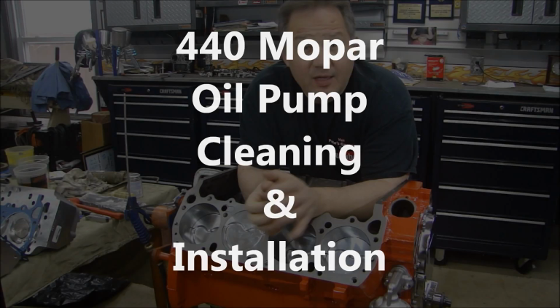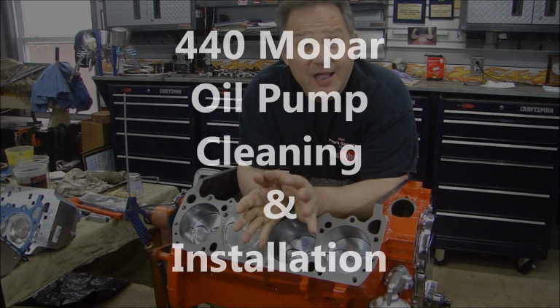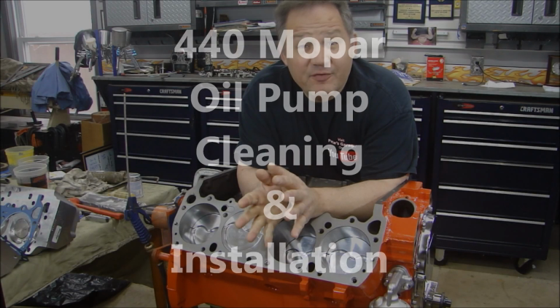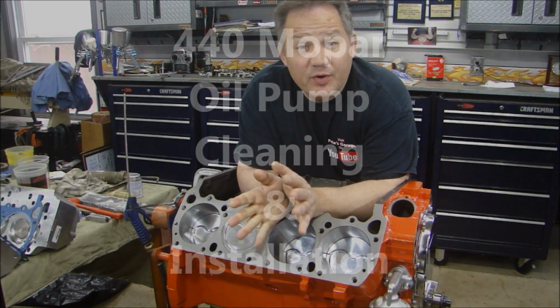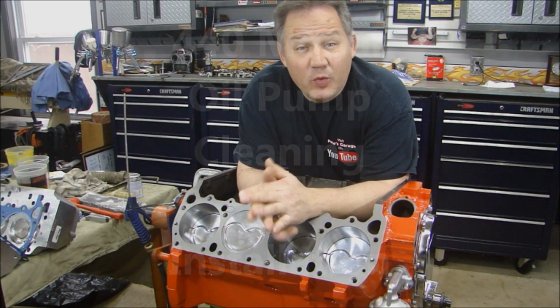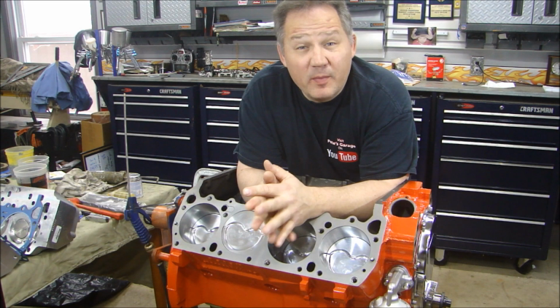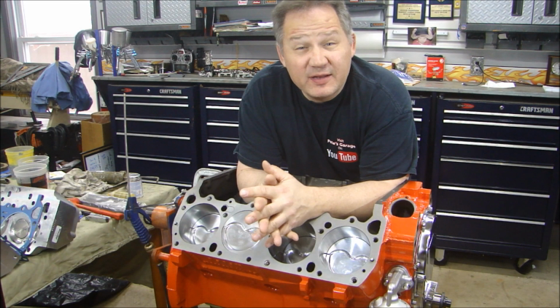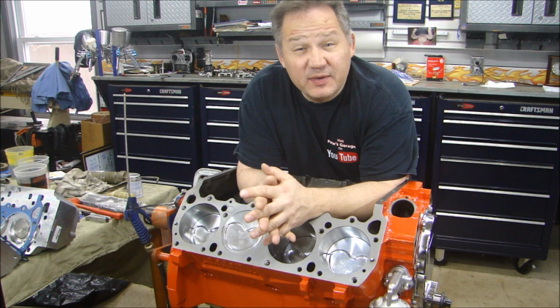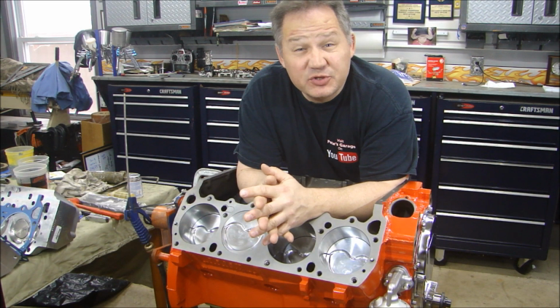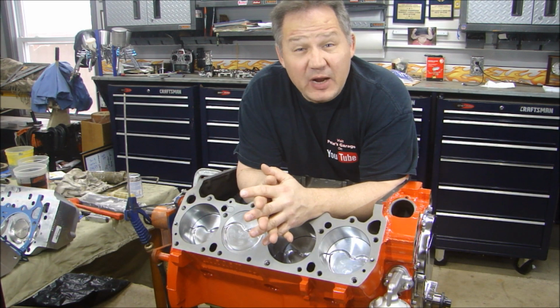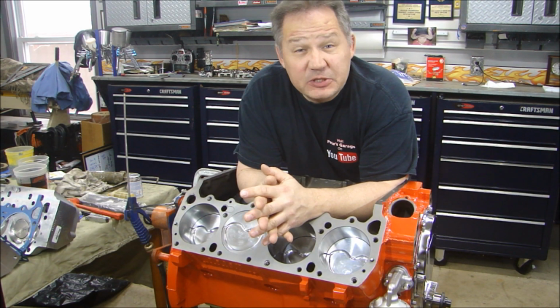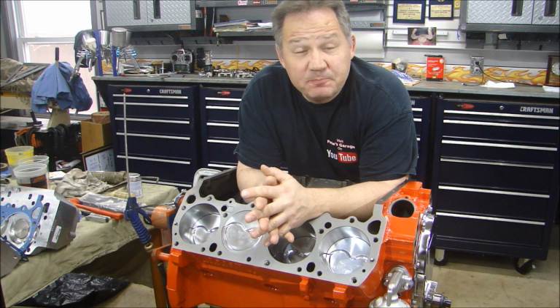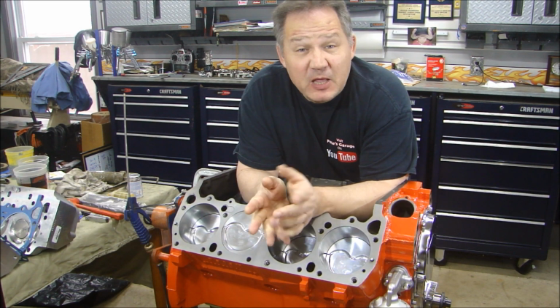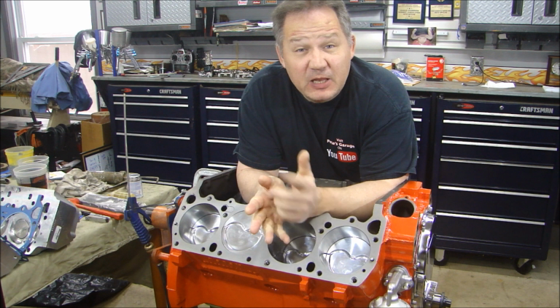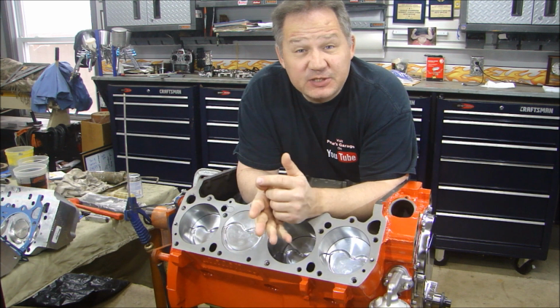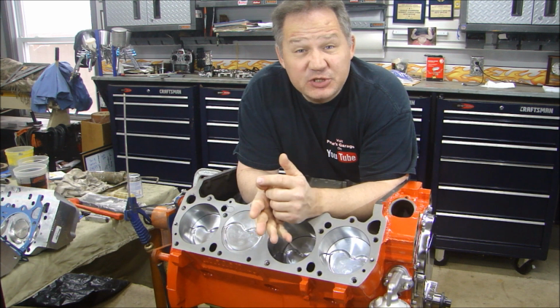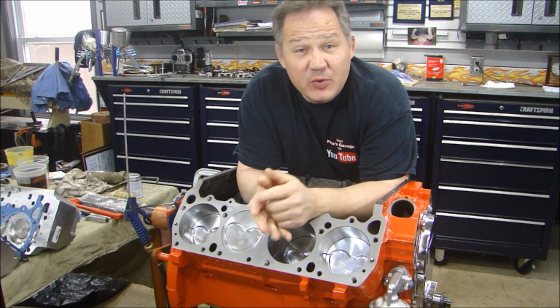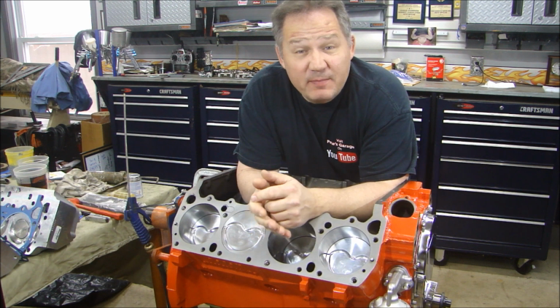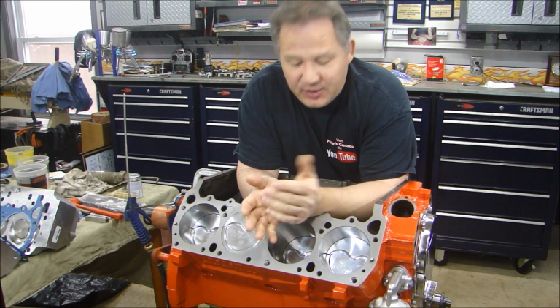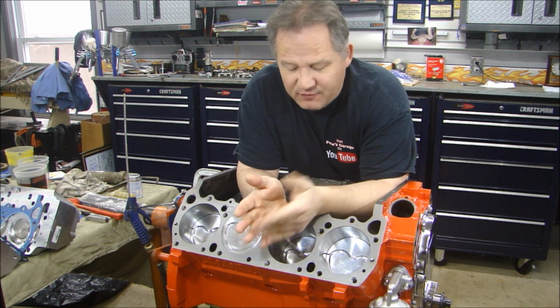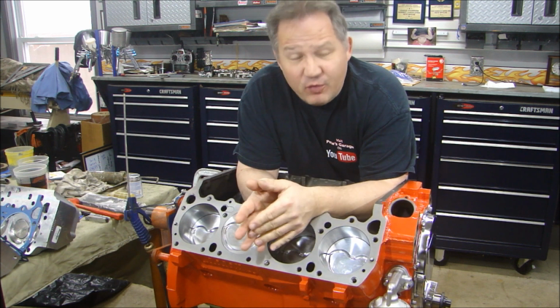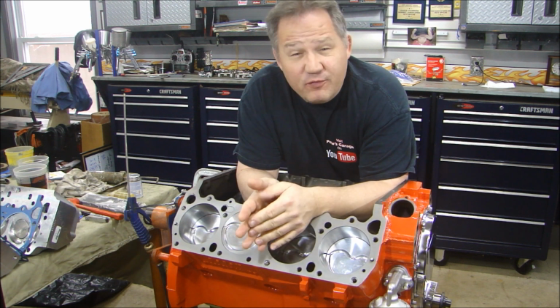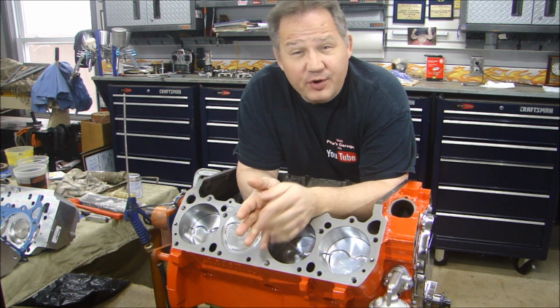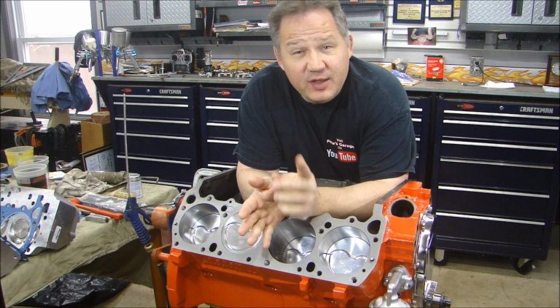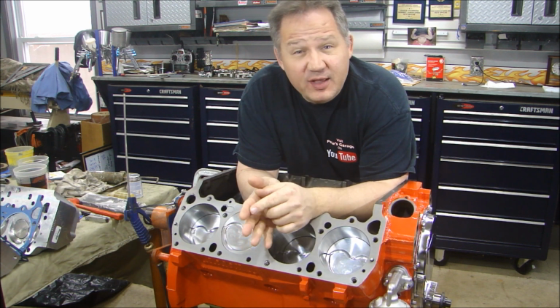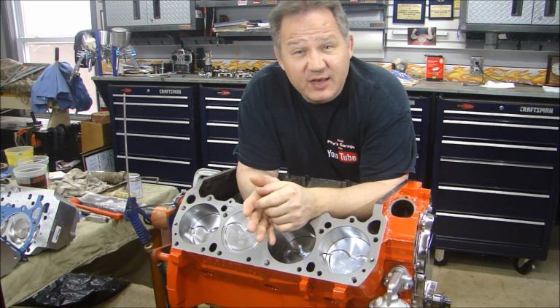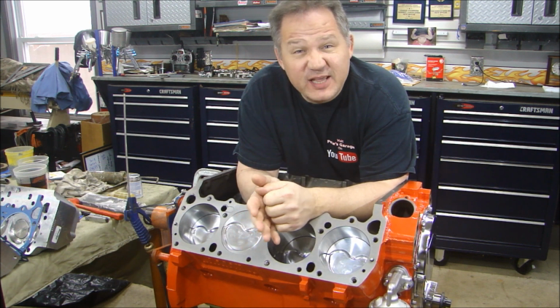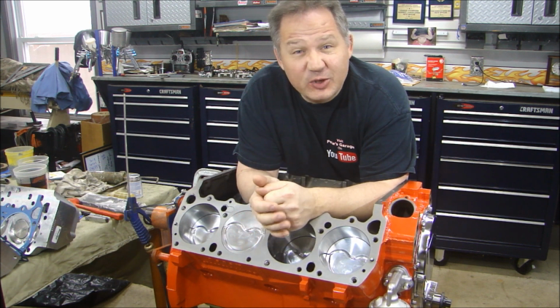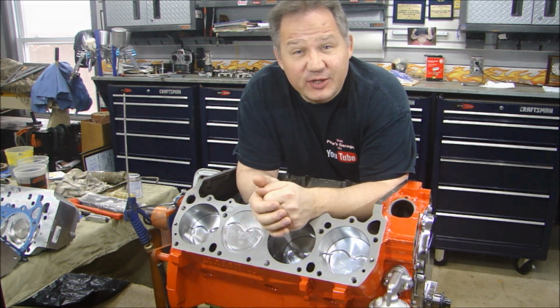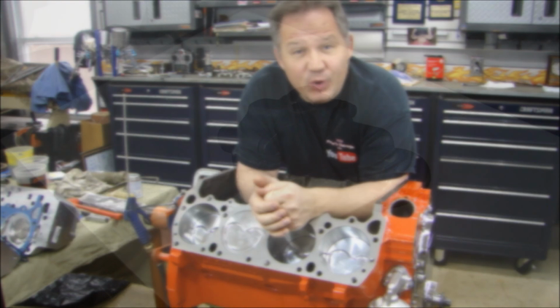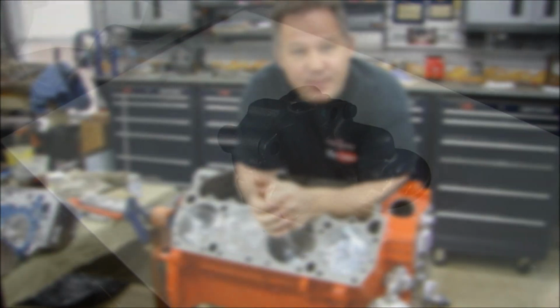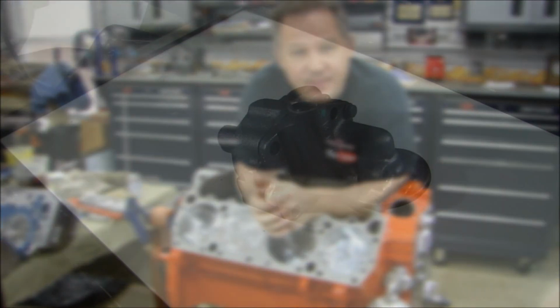Hey everyone, welcome back to Beats Garage. Let's continue on building our 440 and let's take a look at the oil pump.